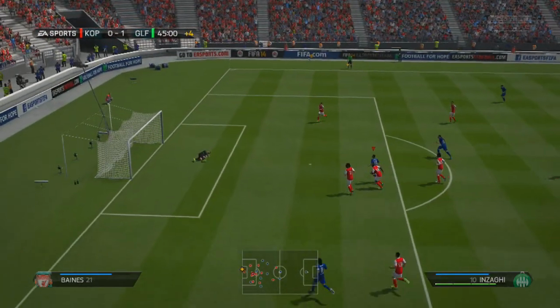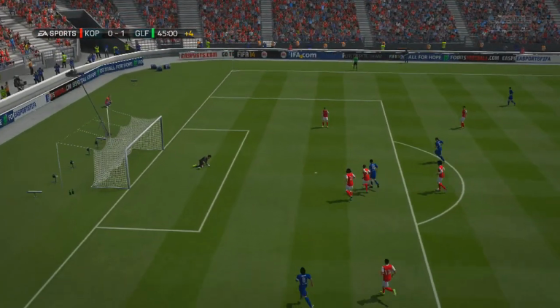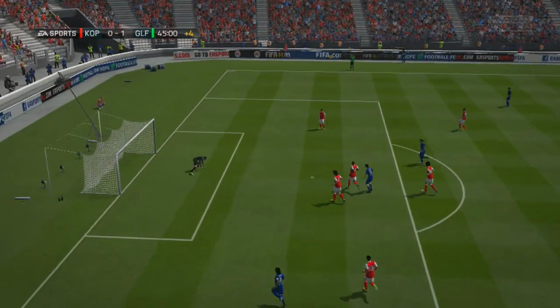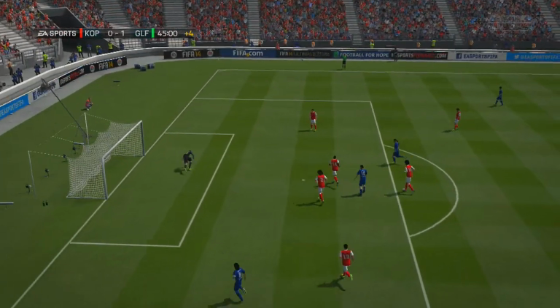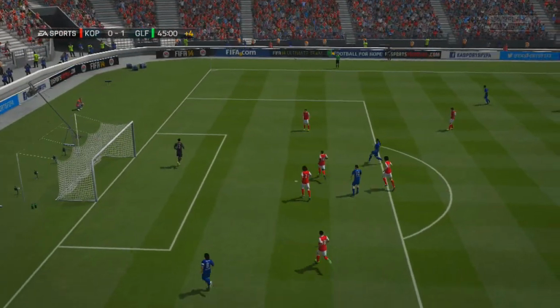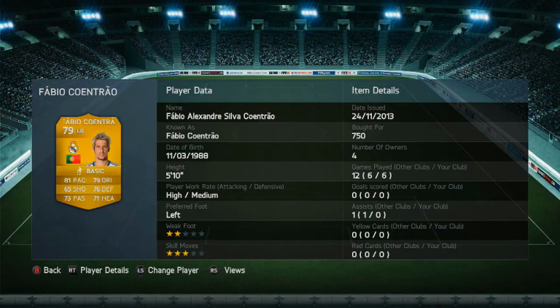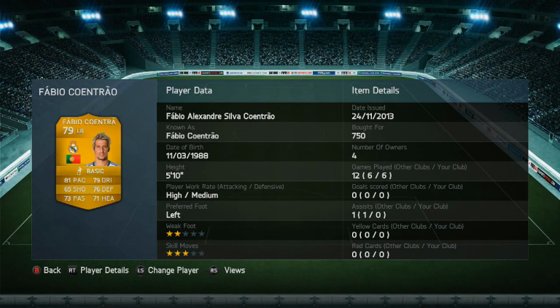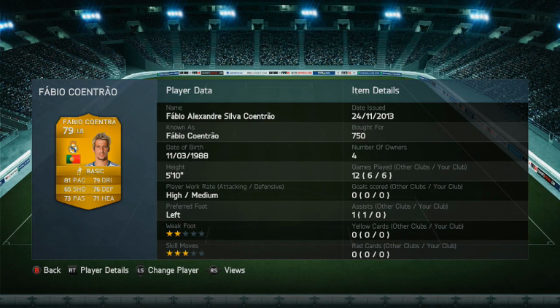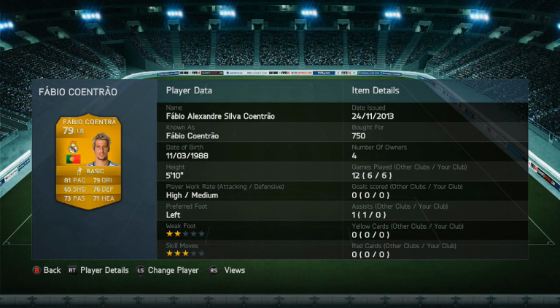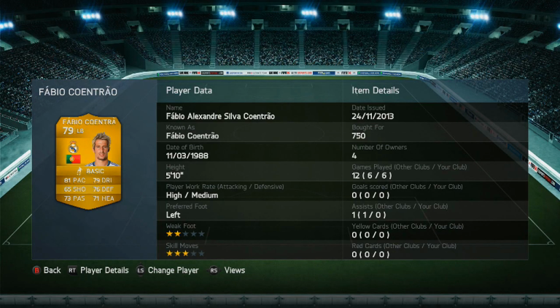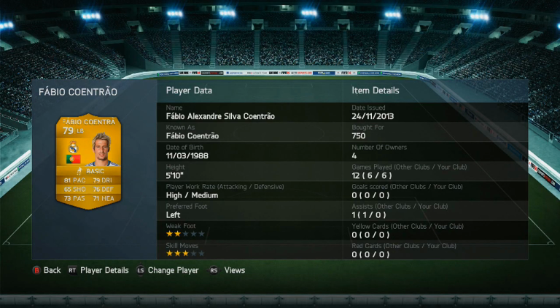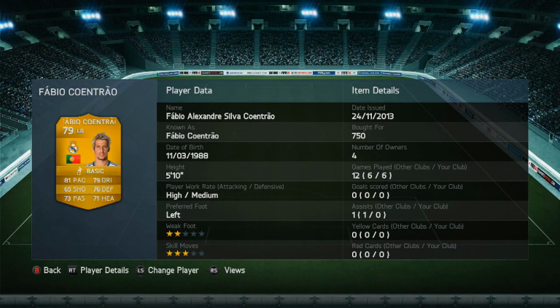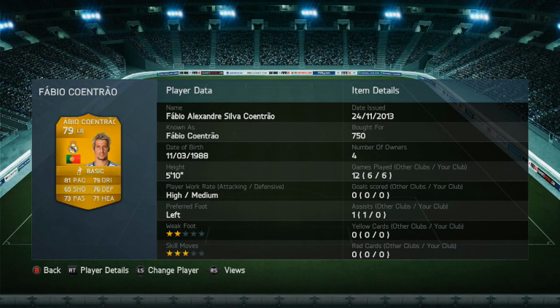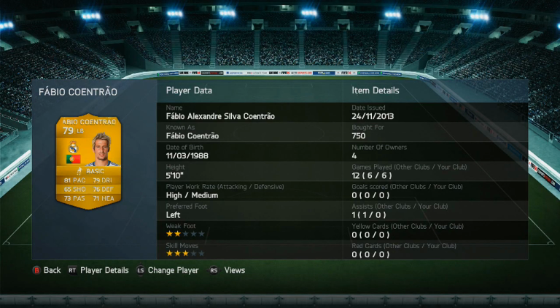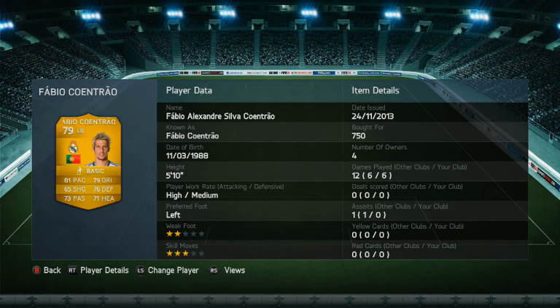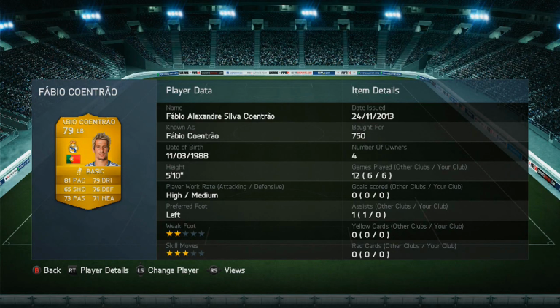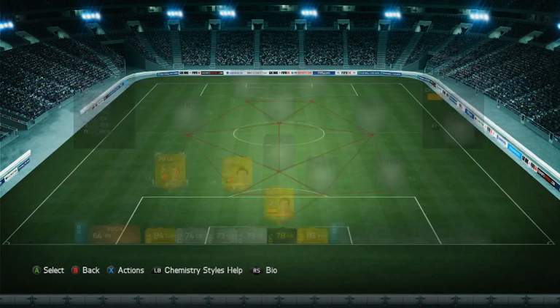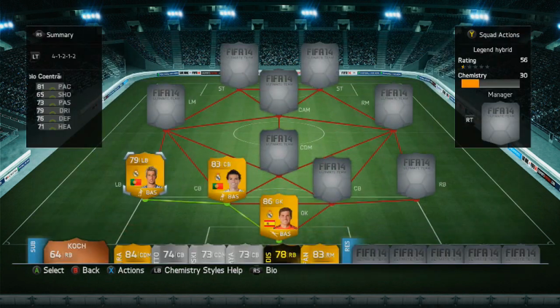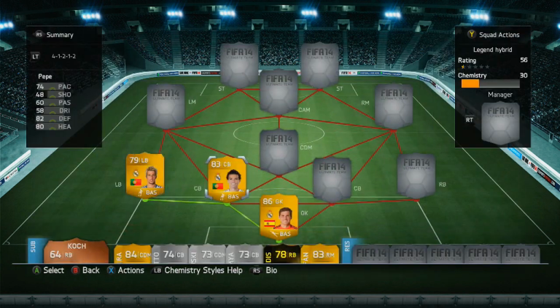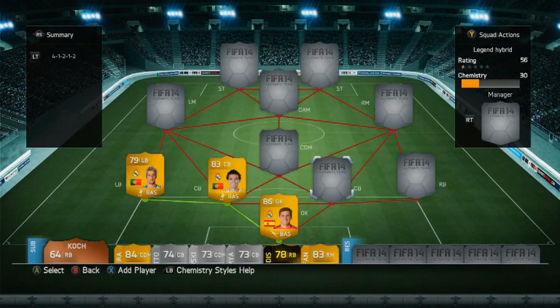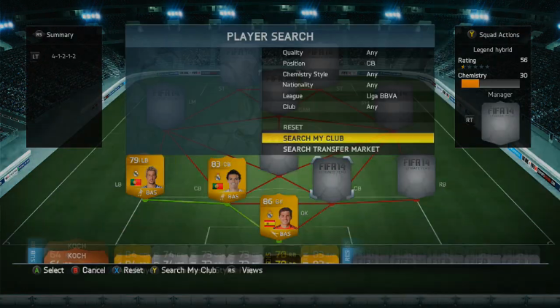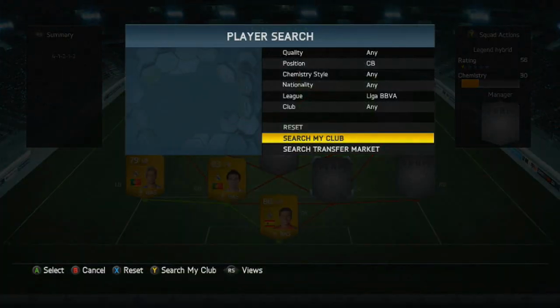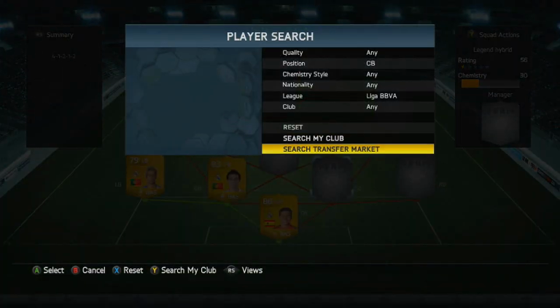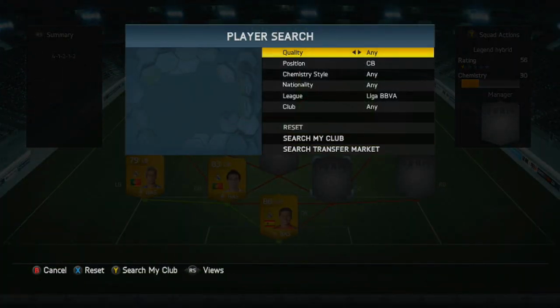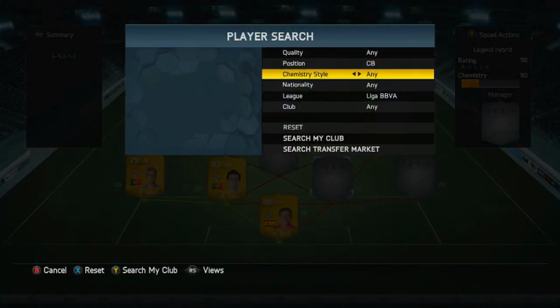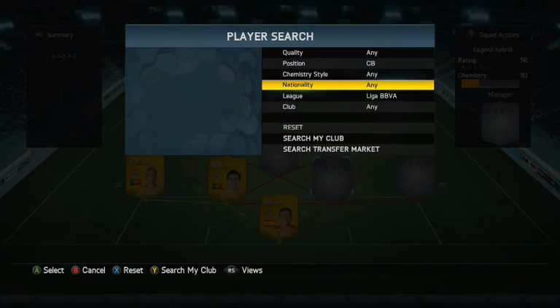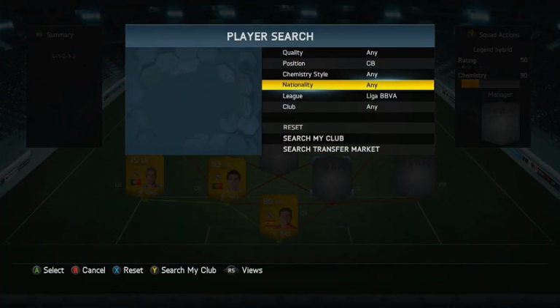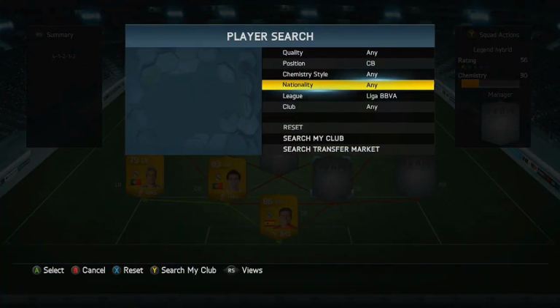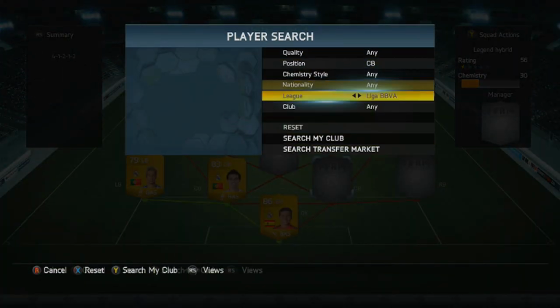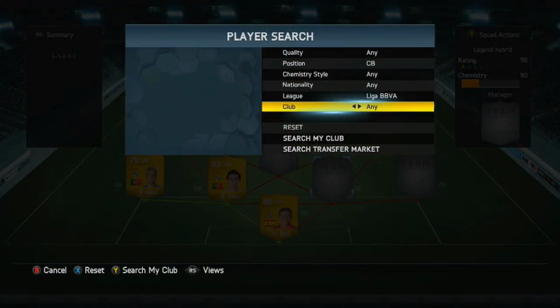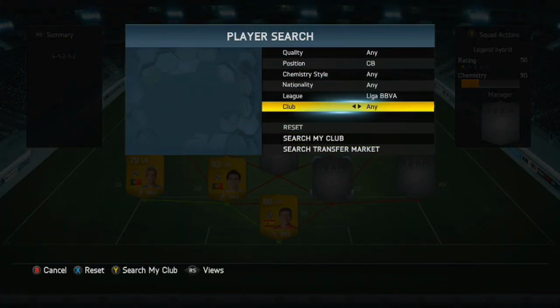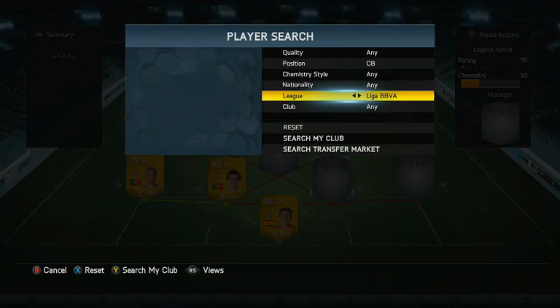I didn't notice too much from Coentrao defensively, but going forward he was pretty decent — he could put in a decent cross. We're going to move over to the other centre back now.